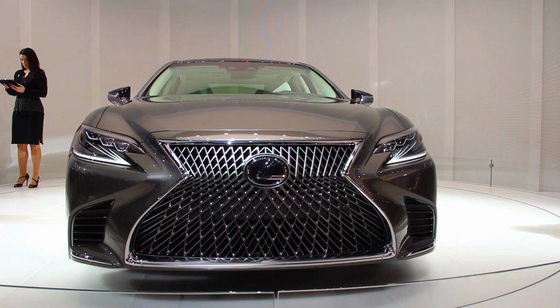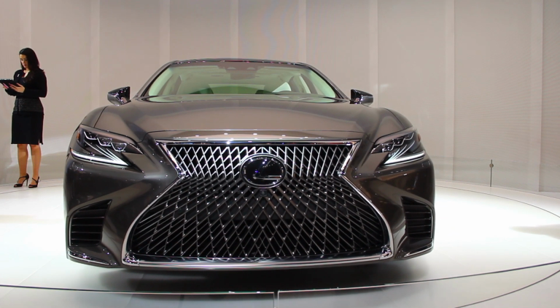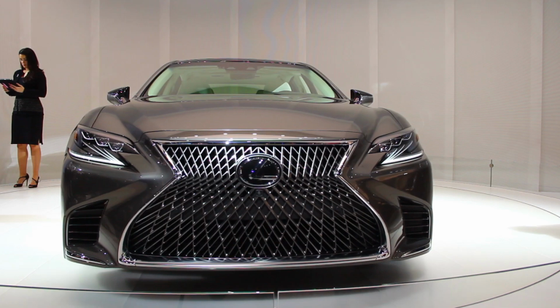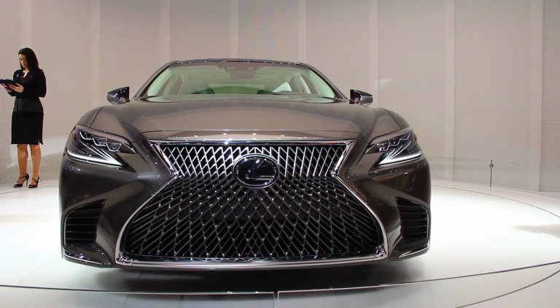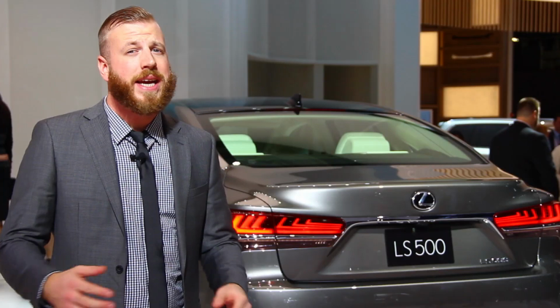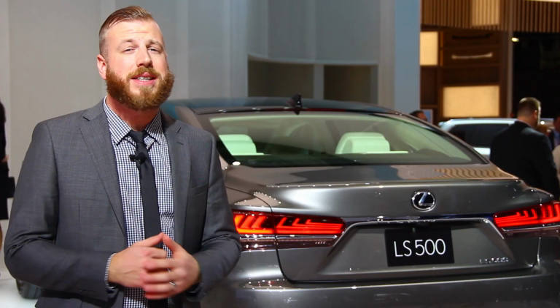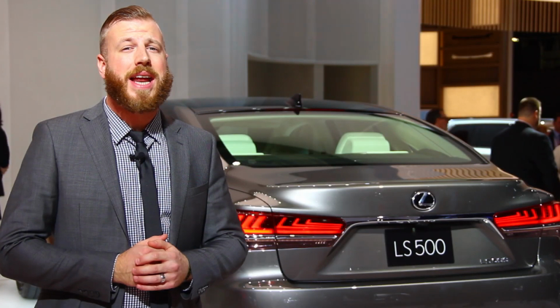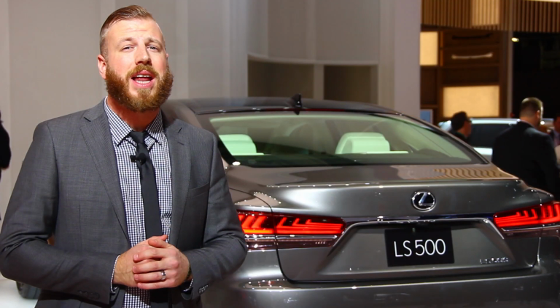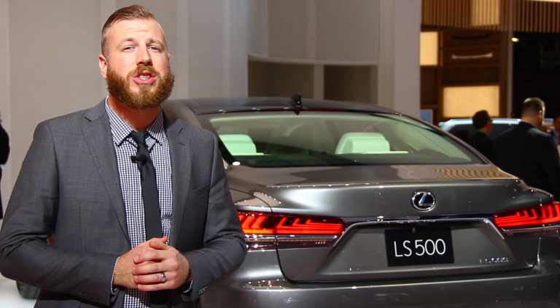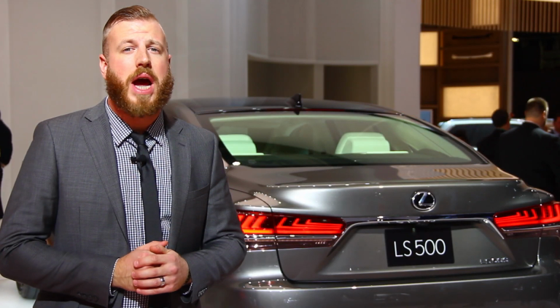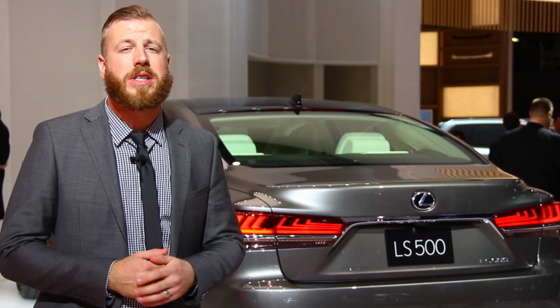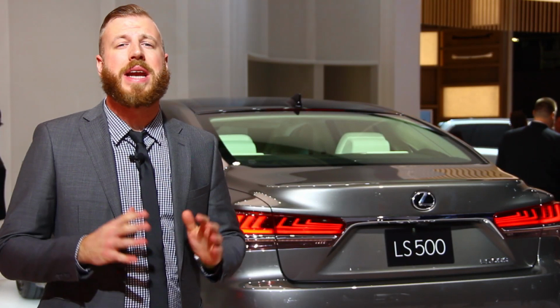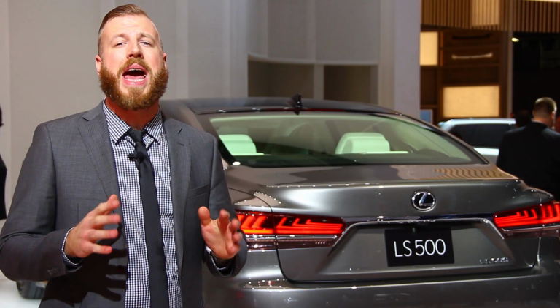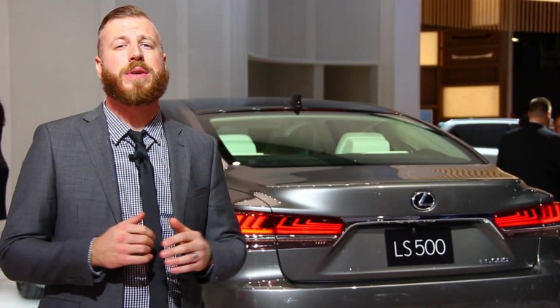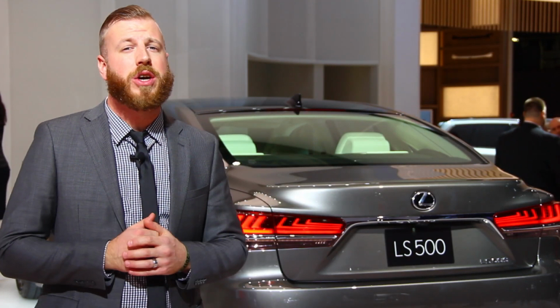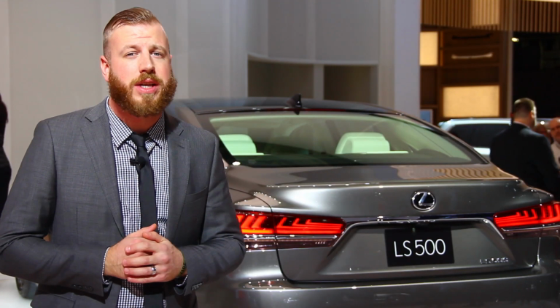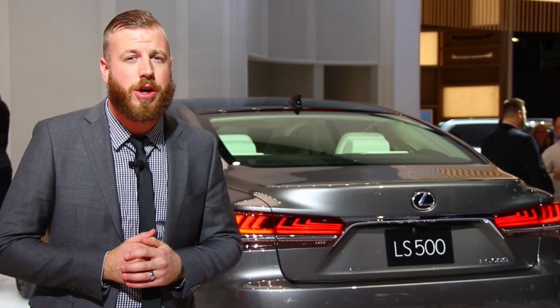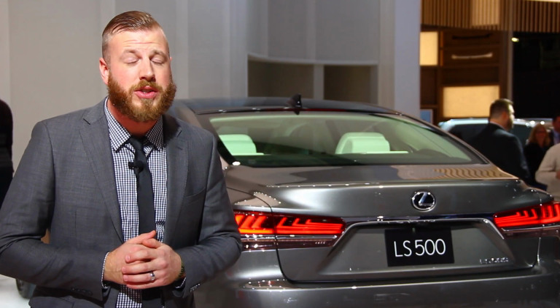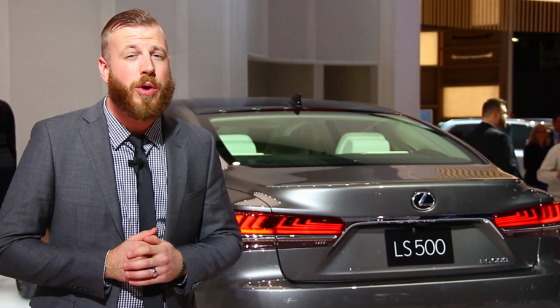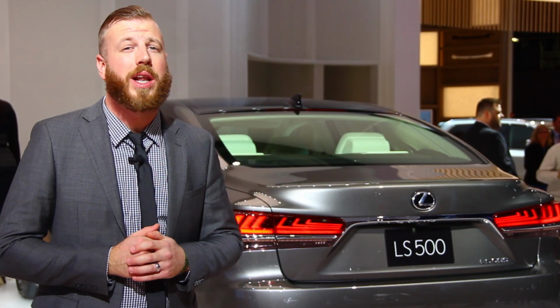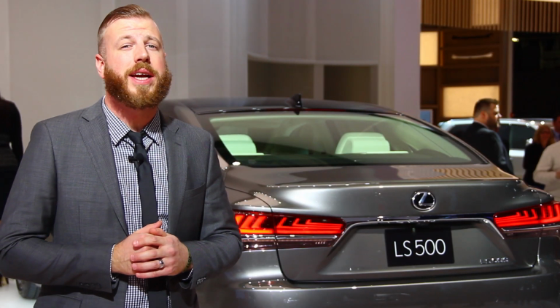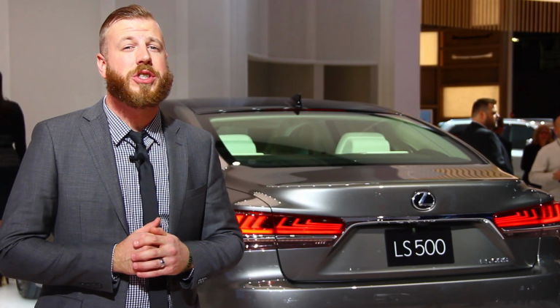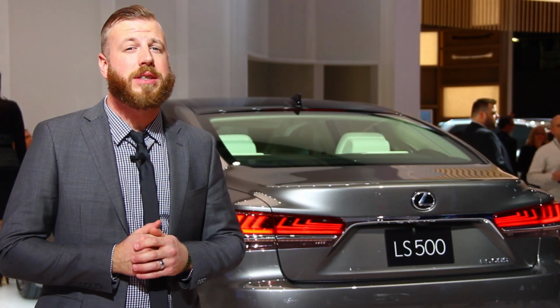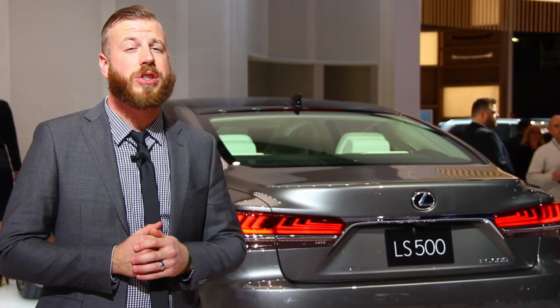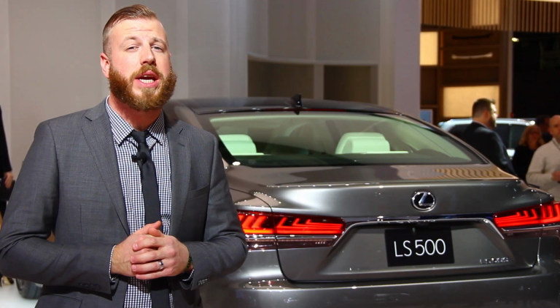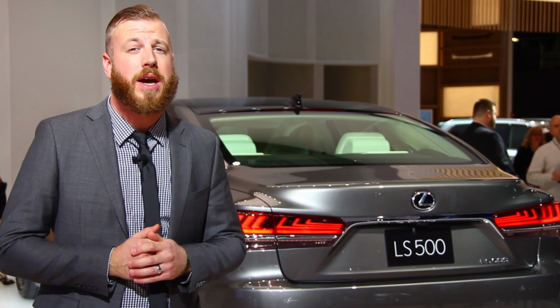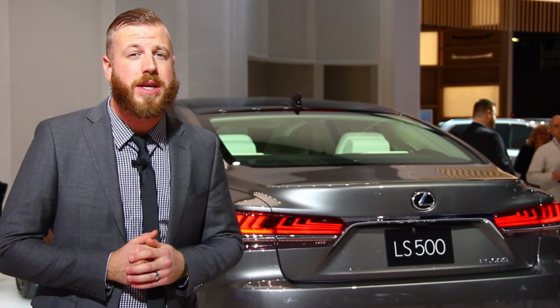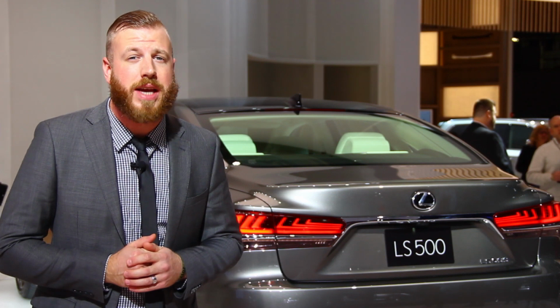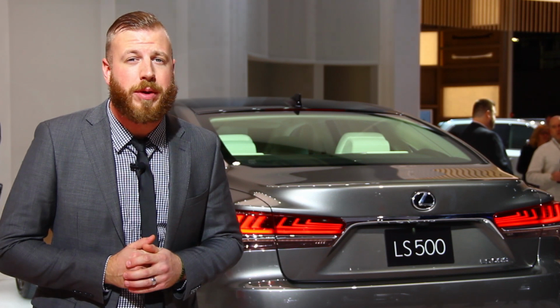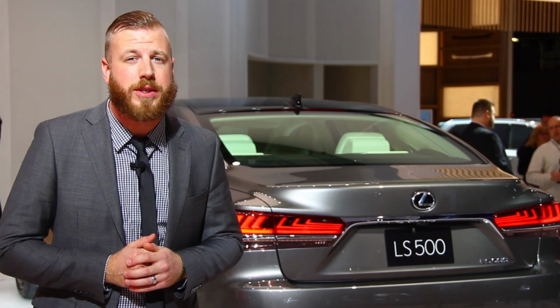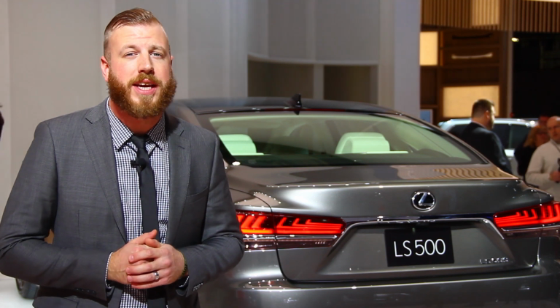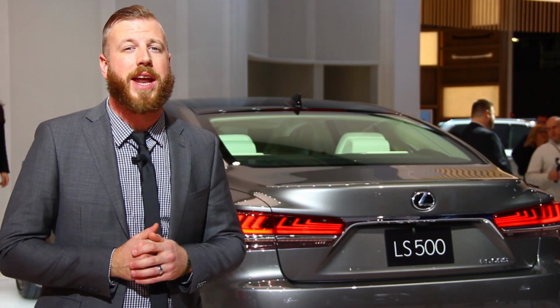But if the 2018 LS drives even half as good as it looks, we like its chances of shaking up this segment once again.